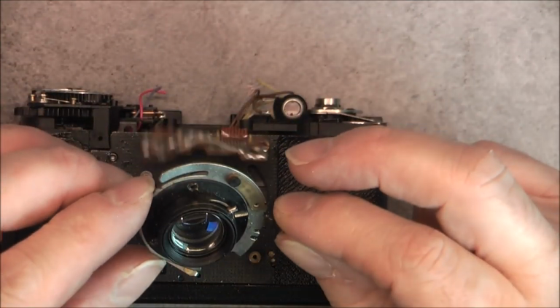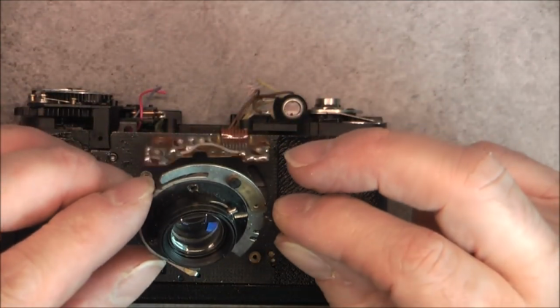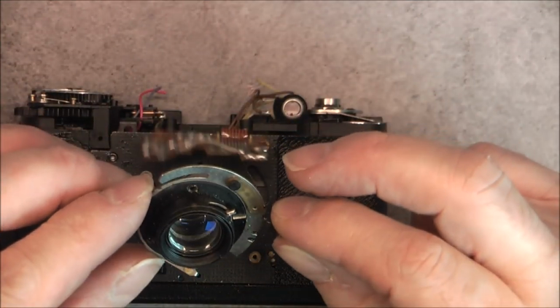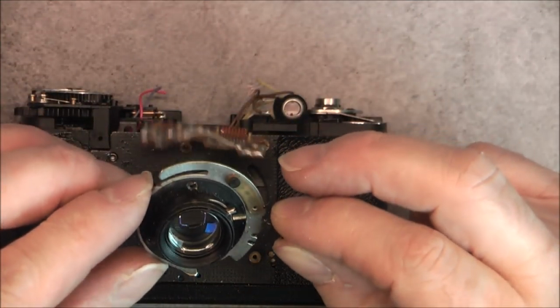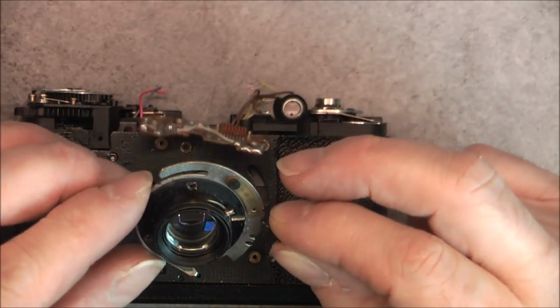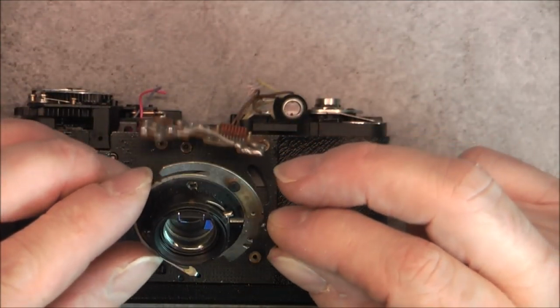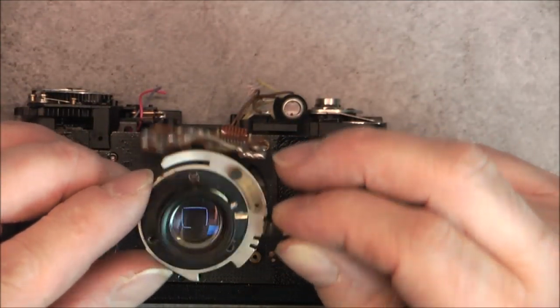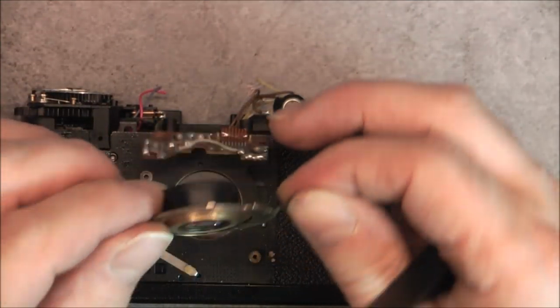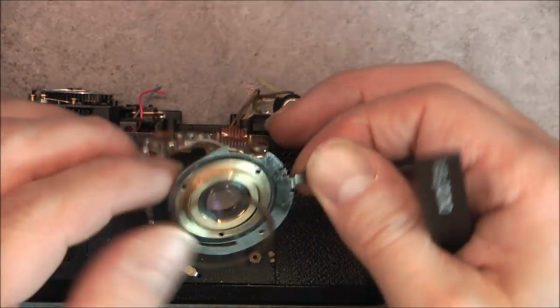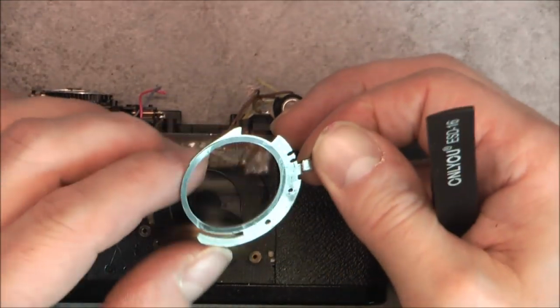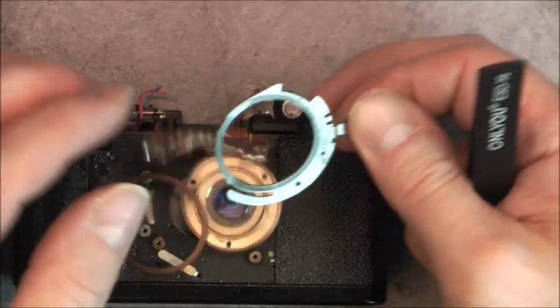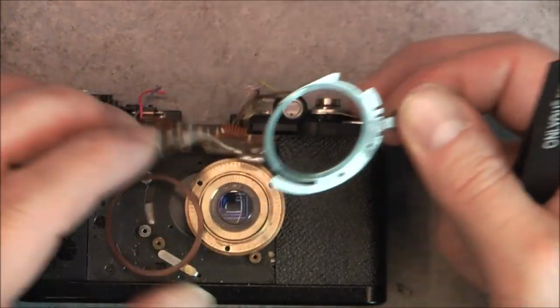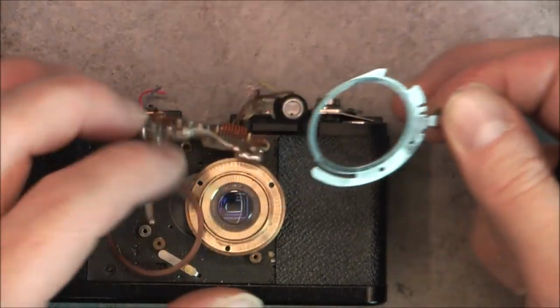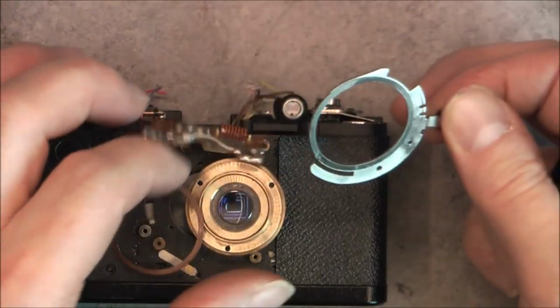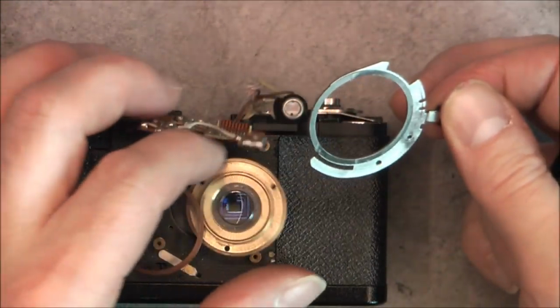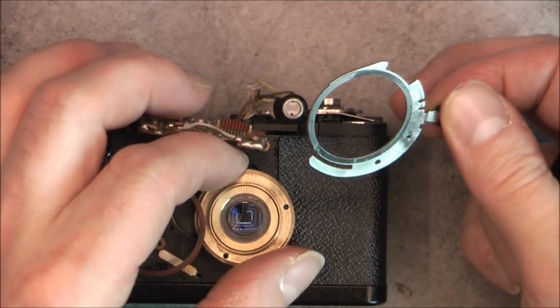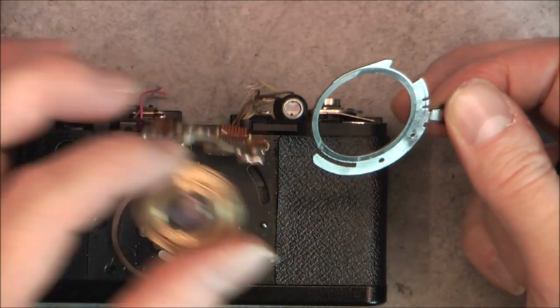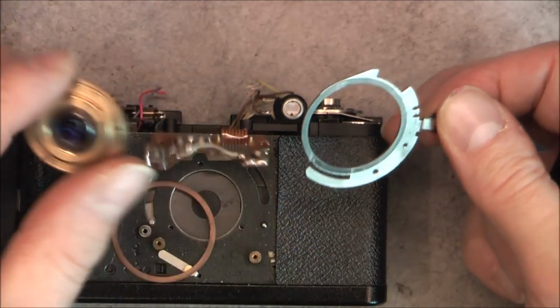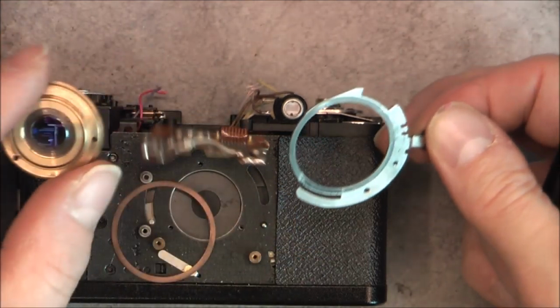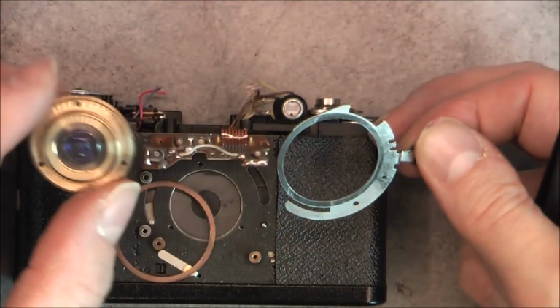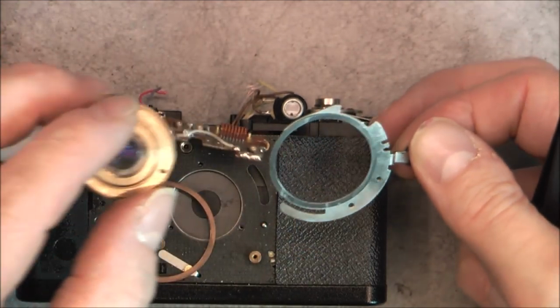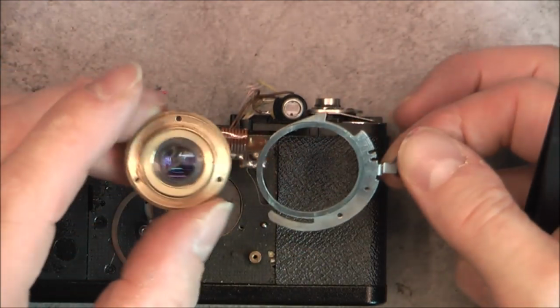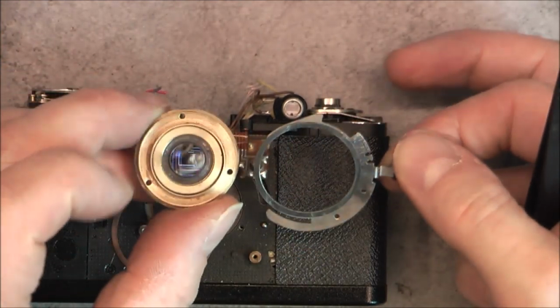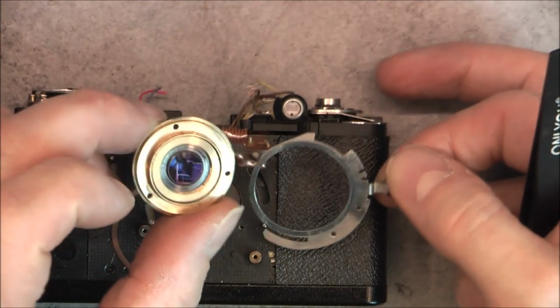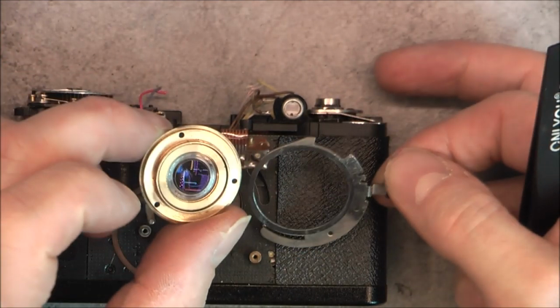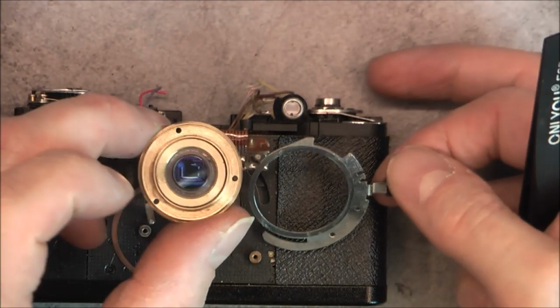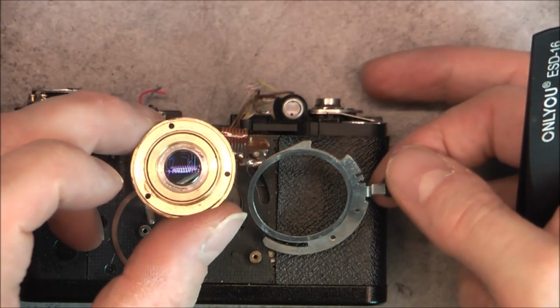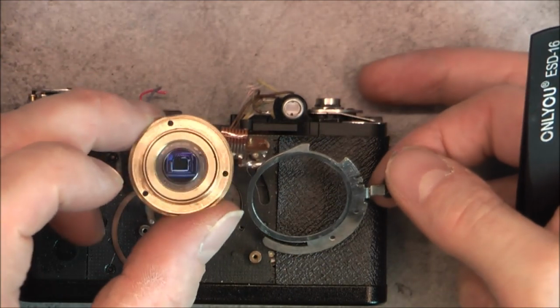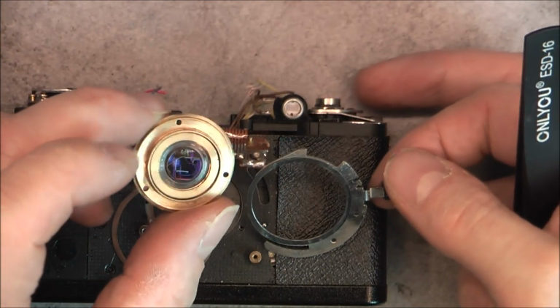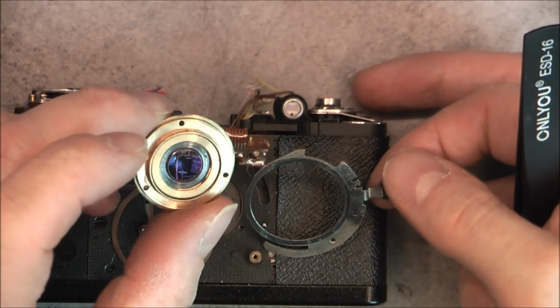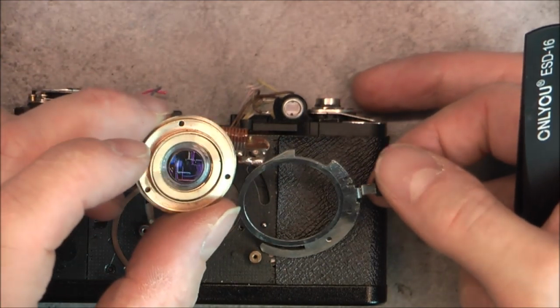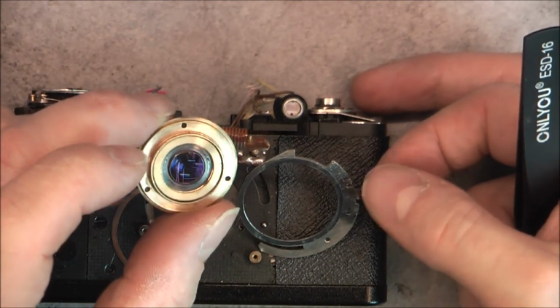Now the lens is coming off completely. All of this is brass.